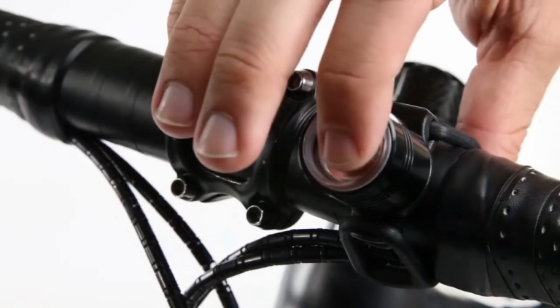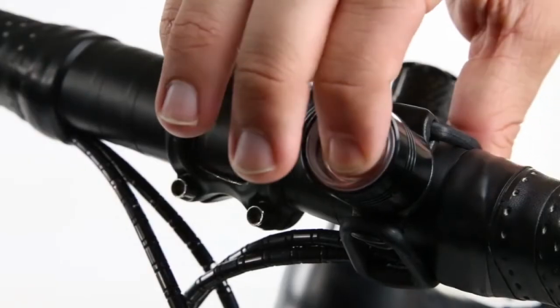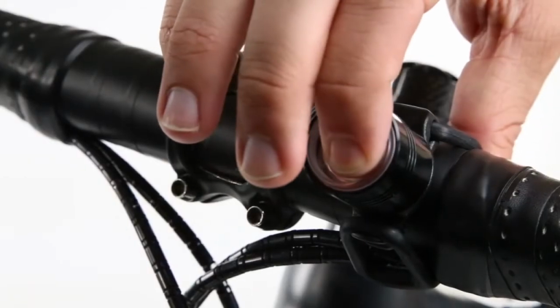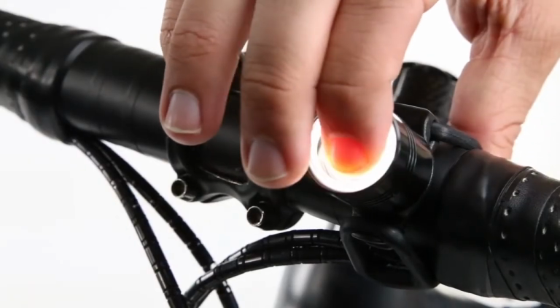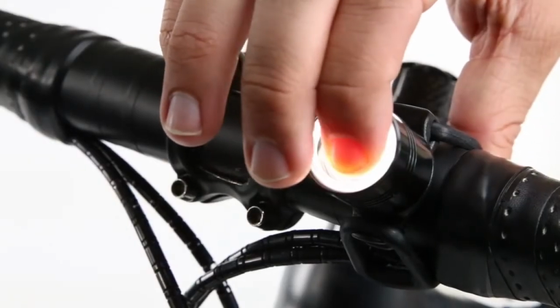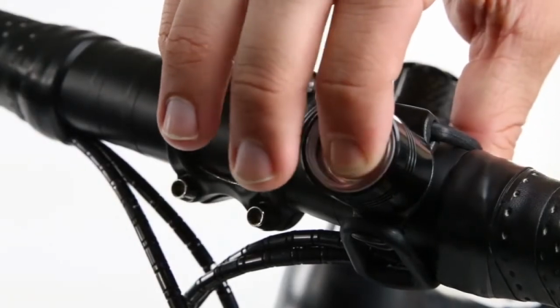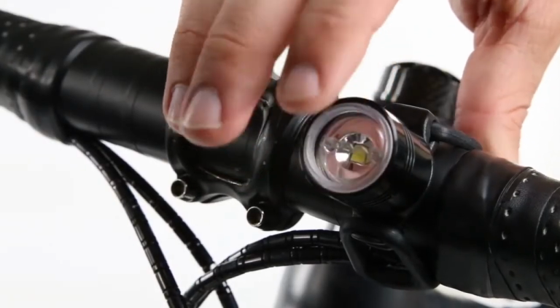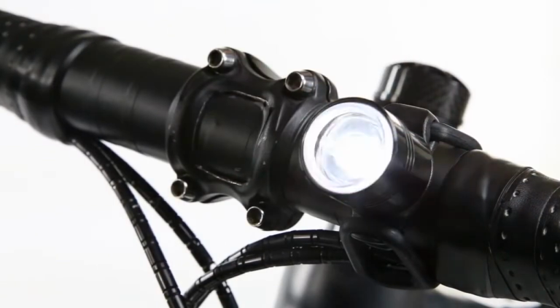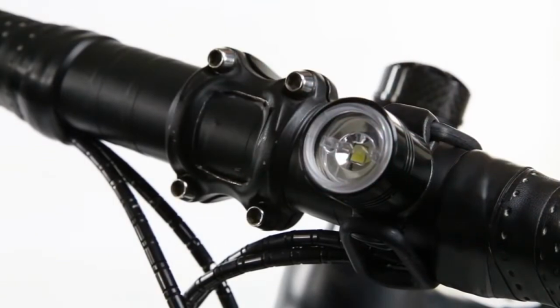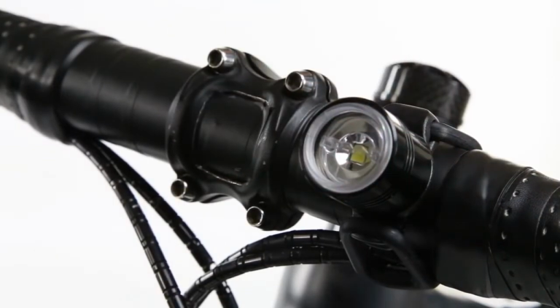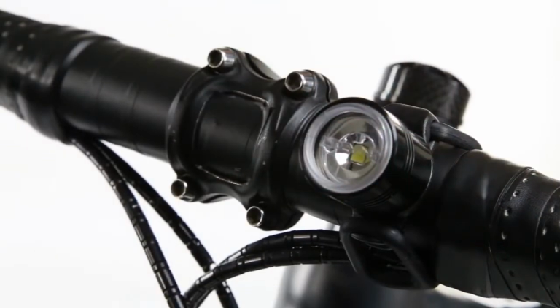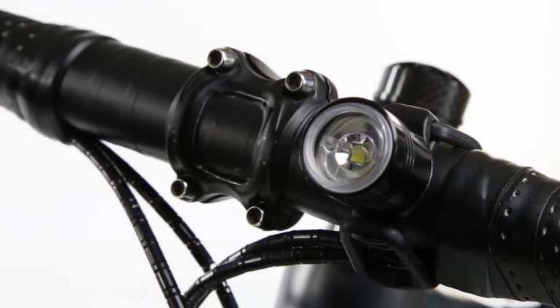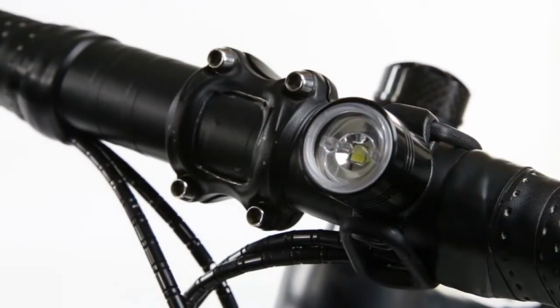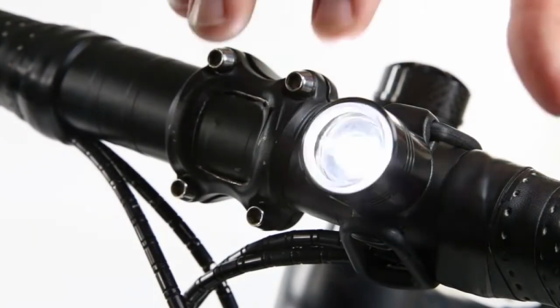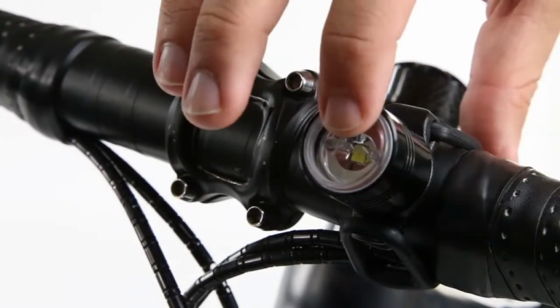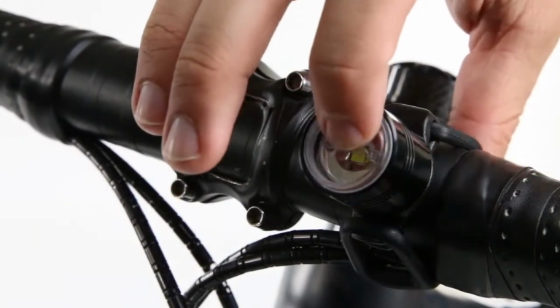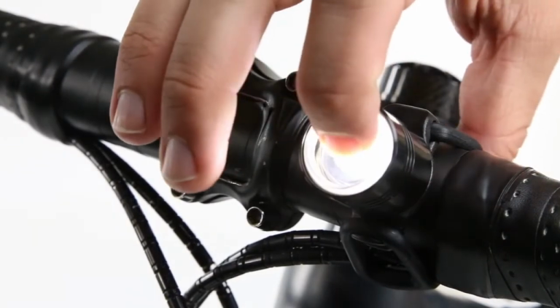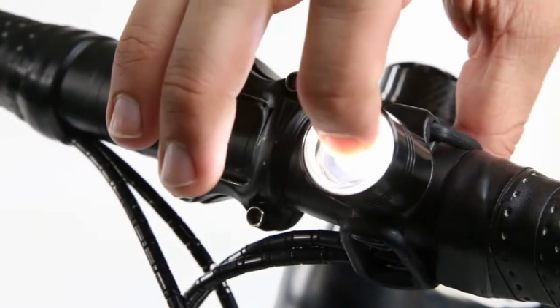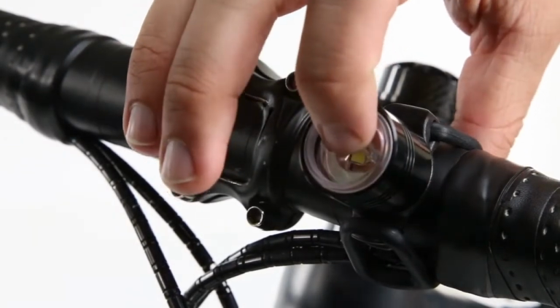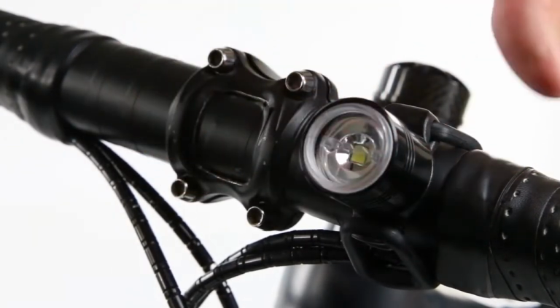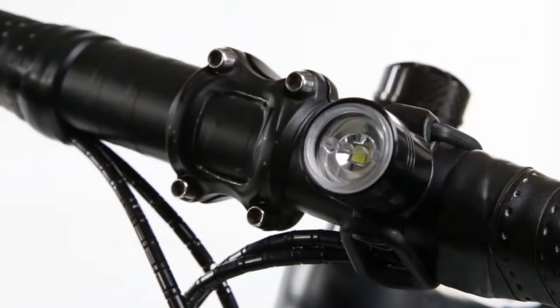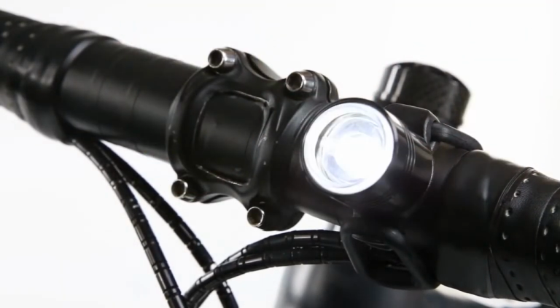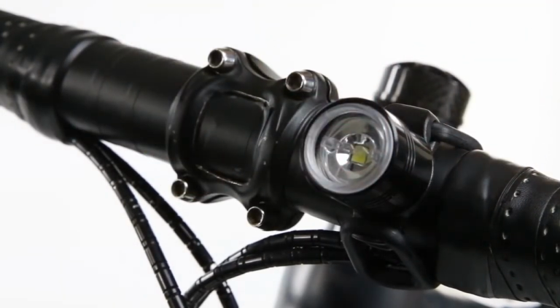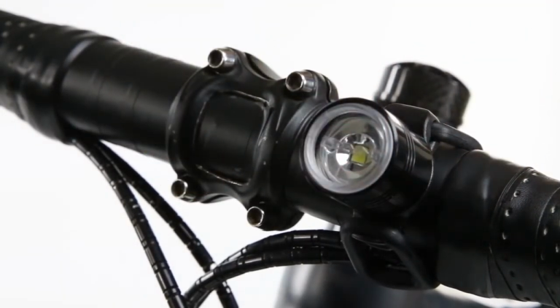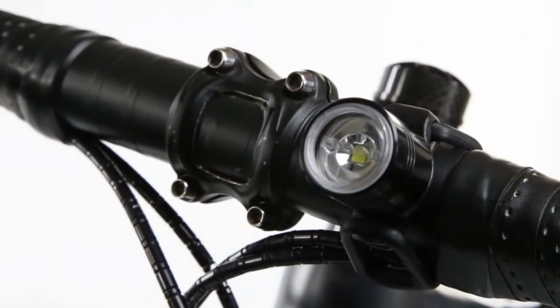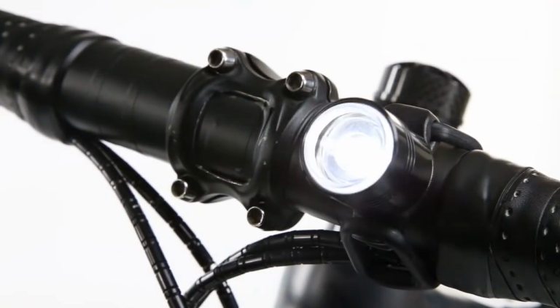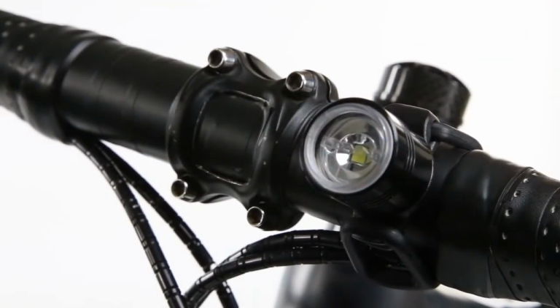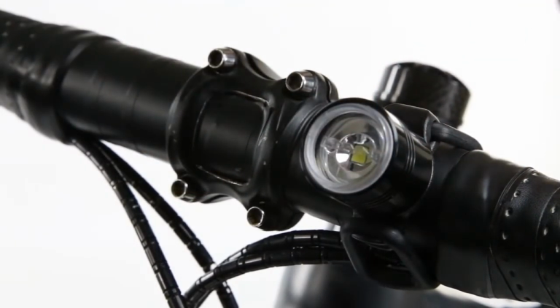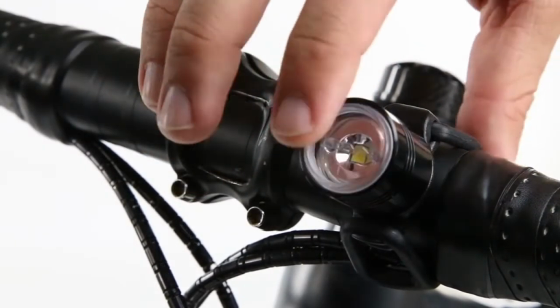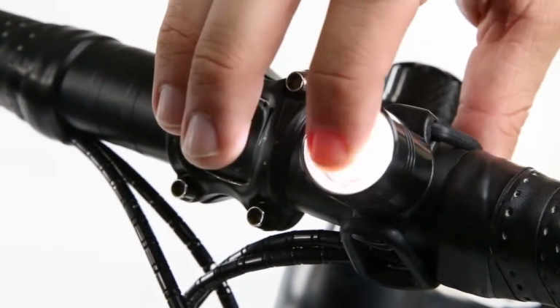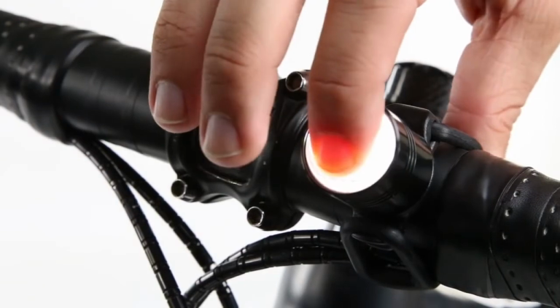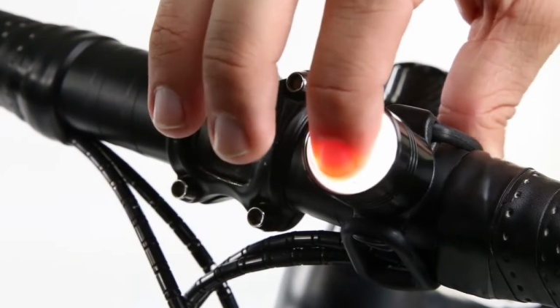Press and hold the integrated lens switch to power on the light. Toggle through the light modes by gently pressing and releasing the lens switch.